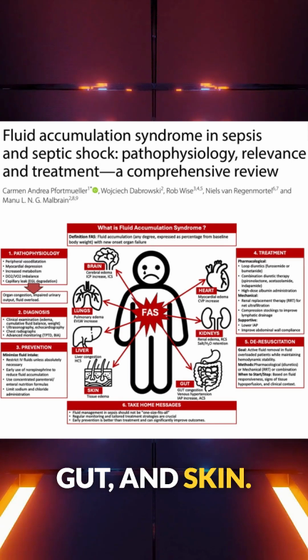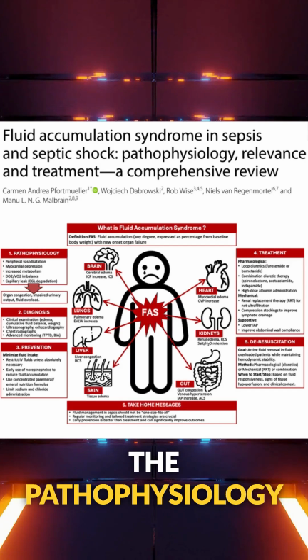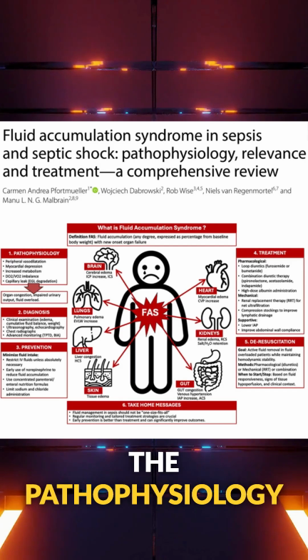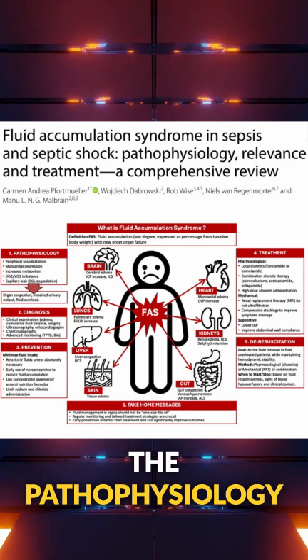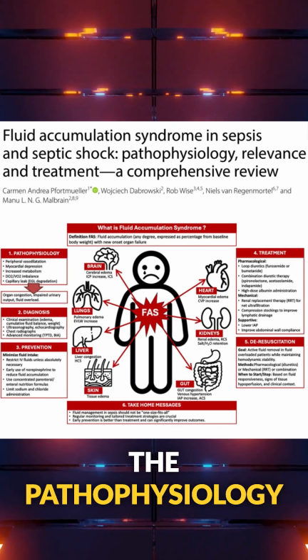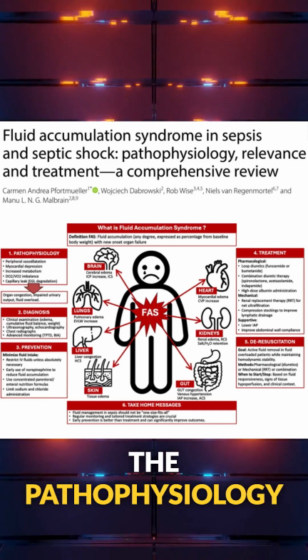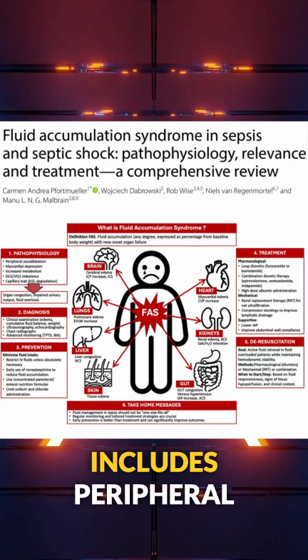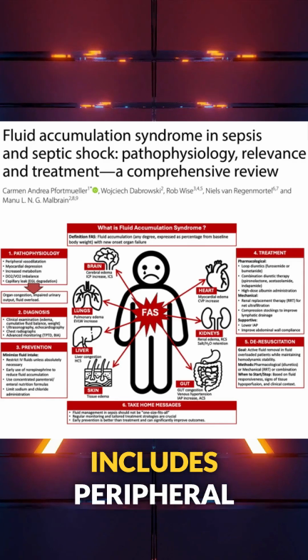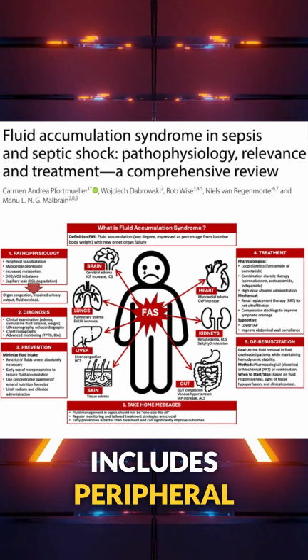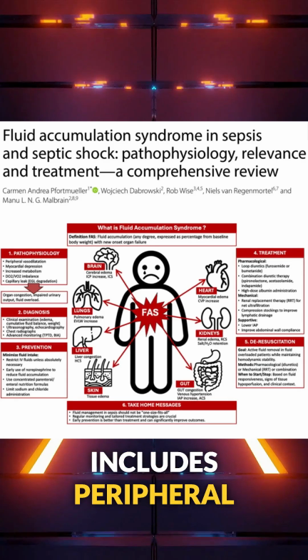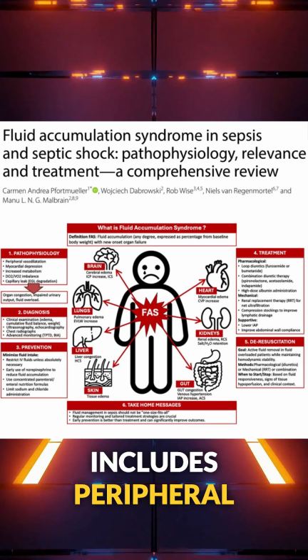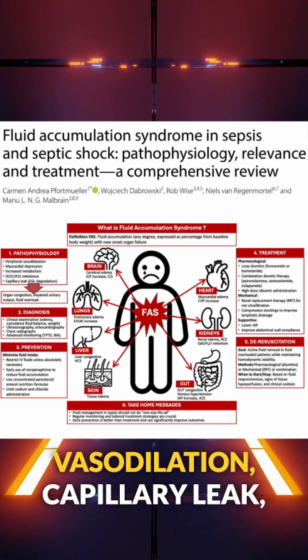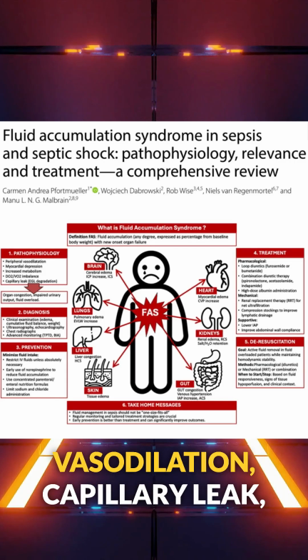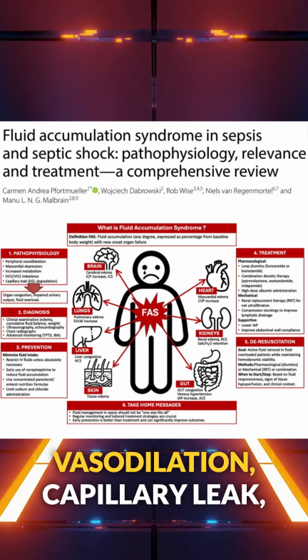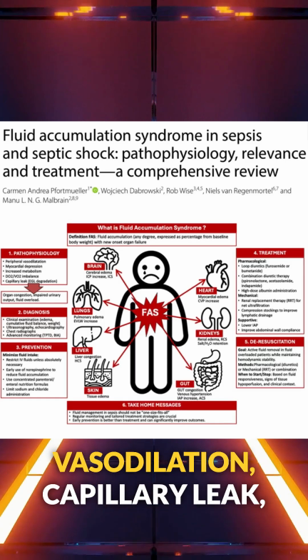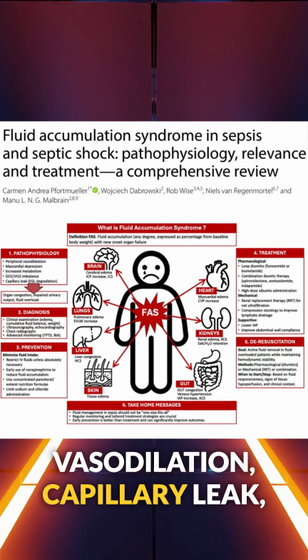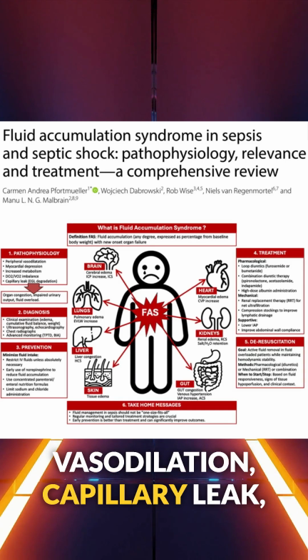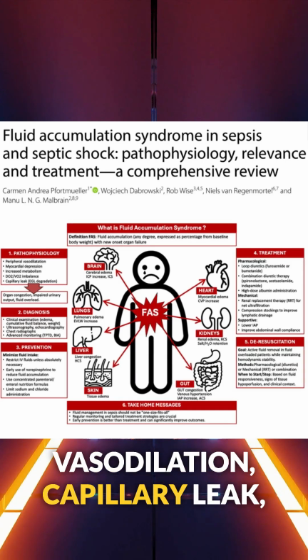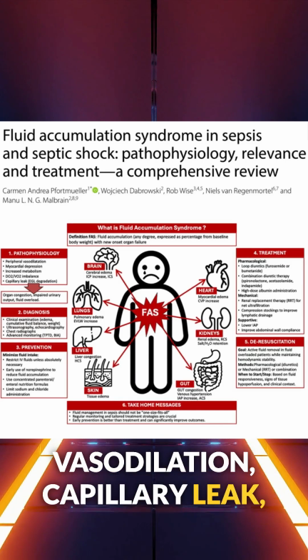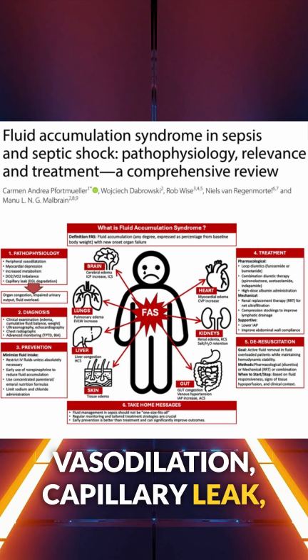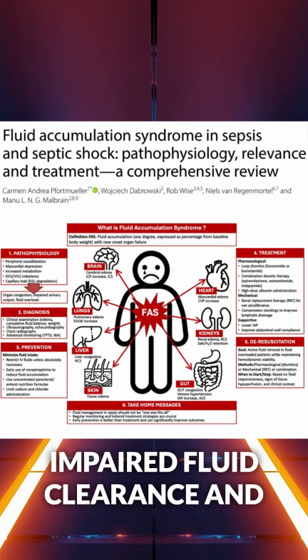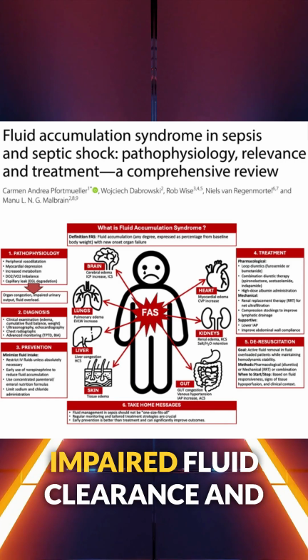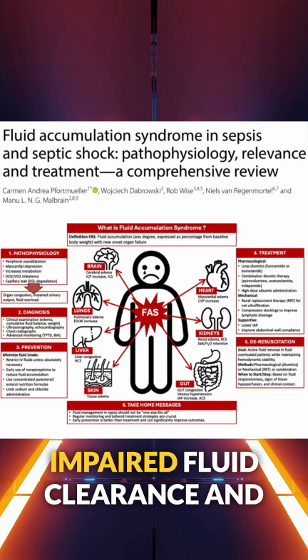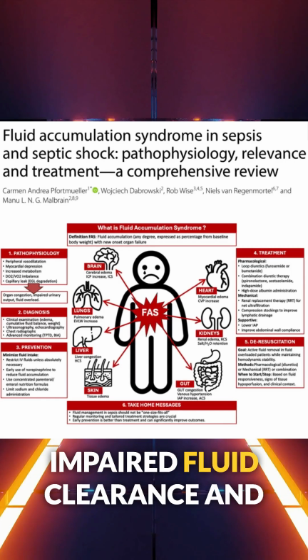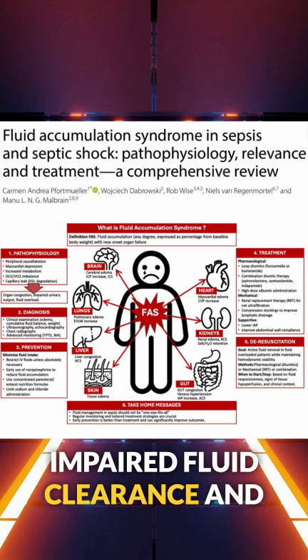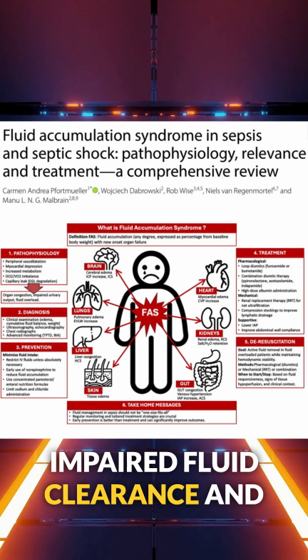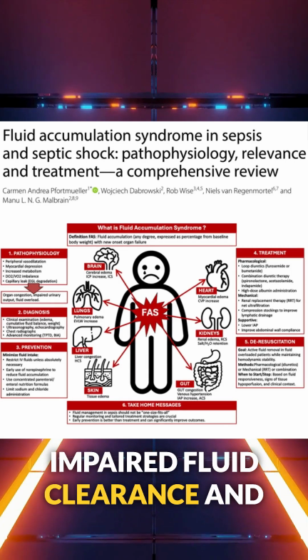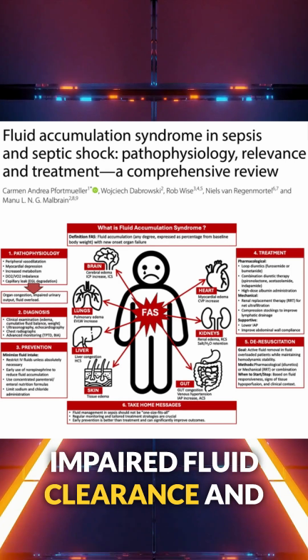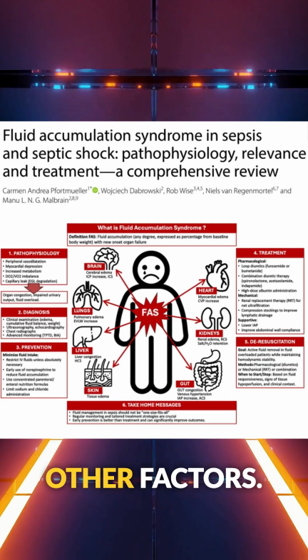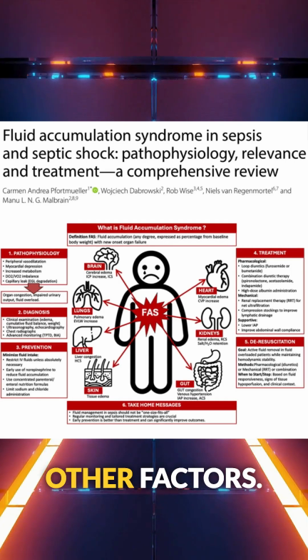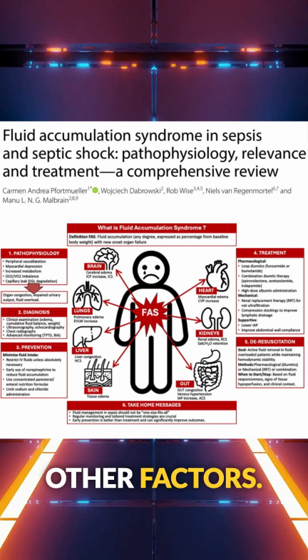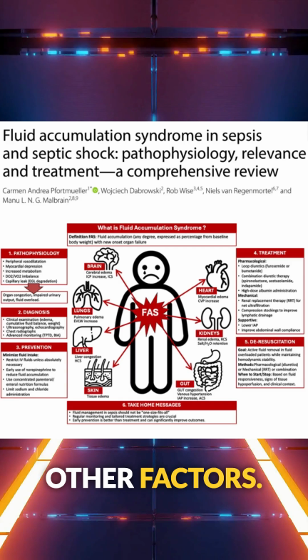The pathophysiology includes peripheral vasodilation, capillary leak, impaired fluid clearance, and other factors.